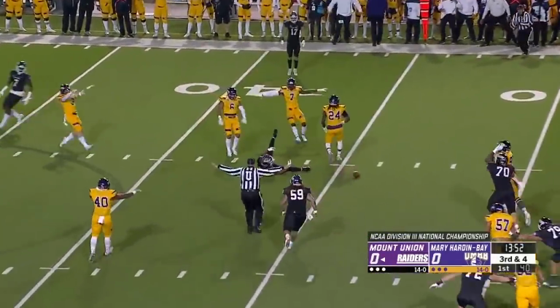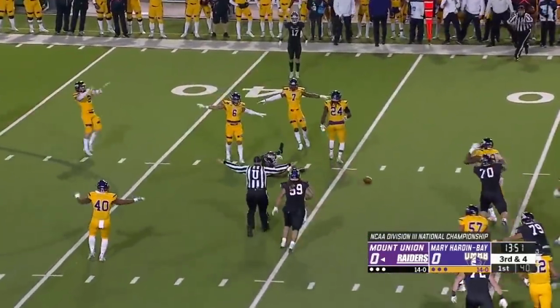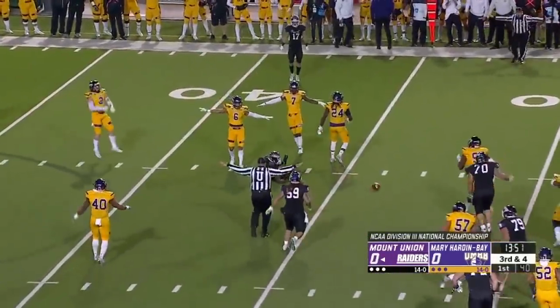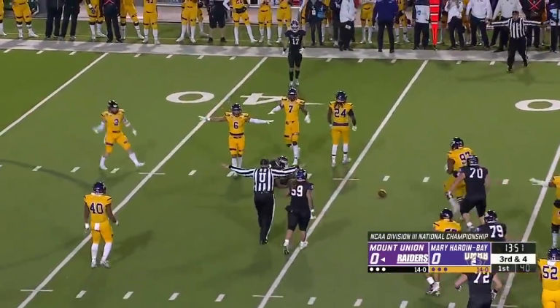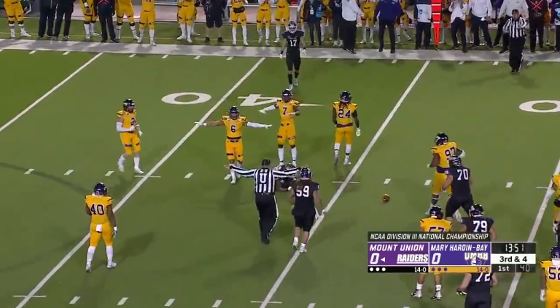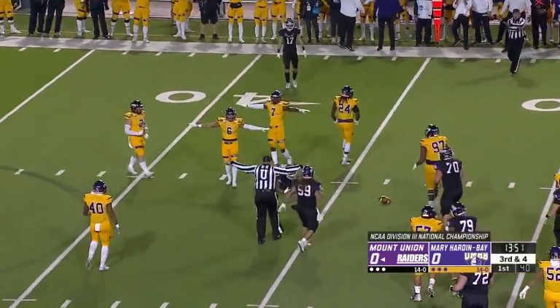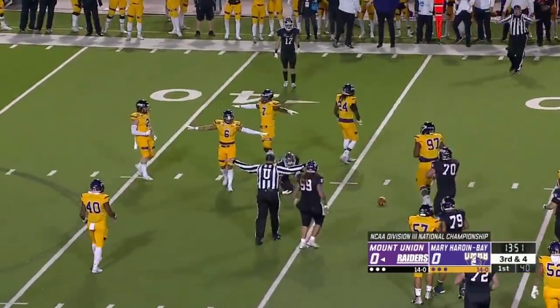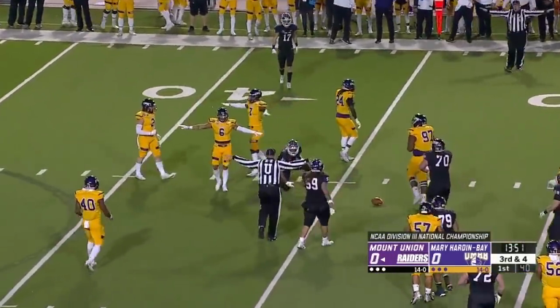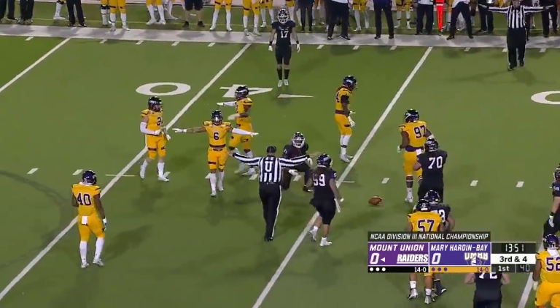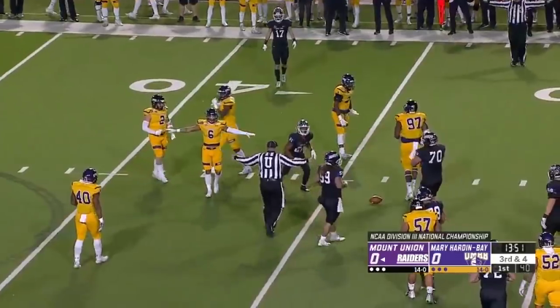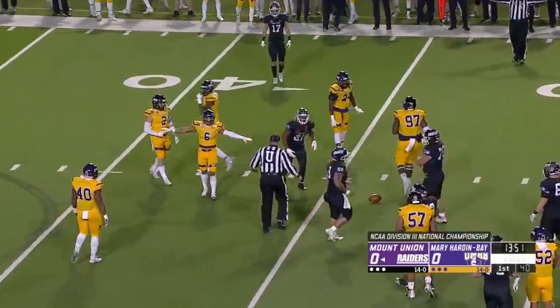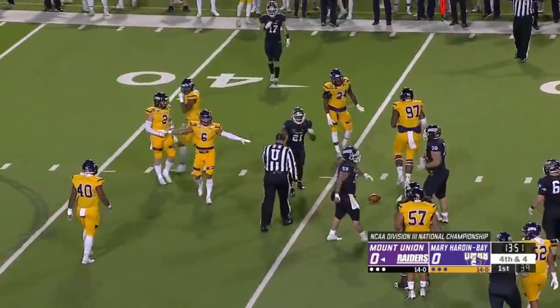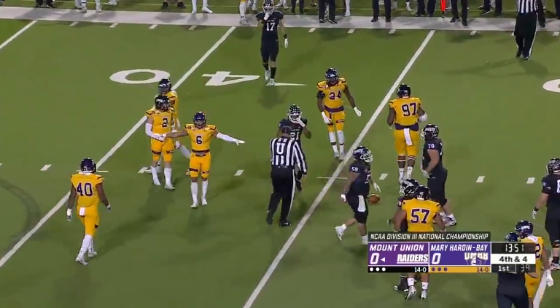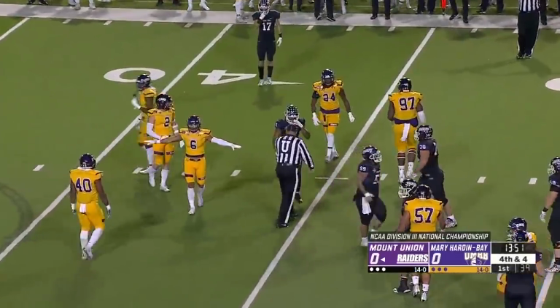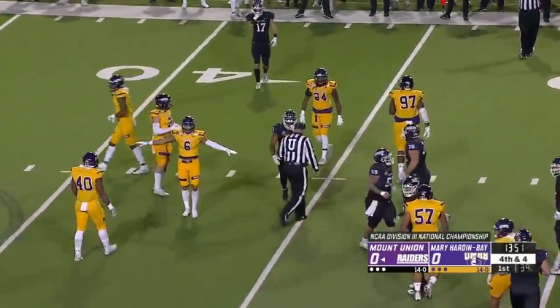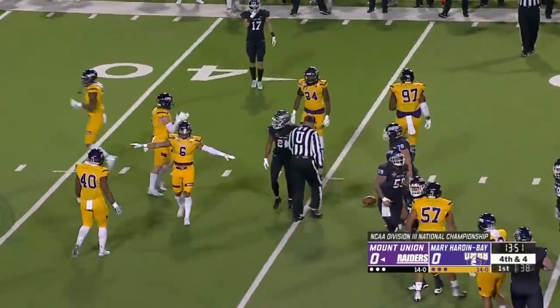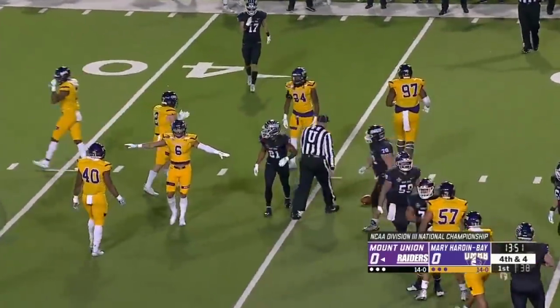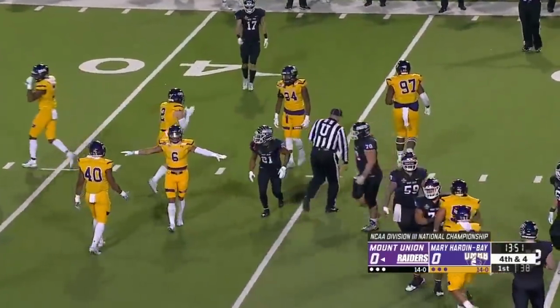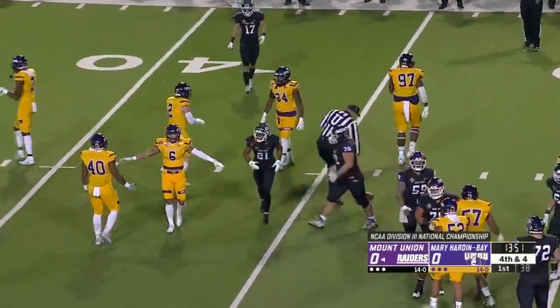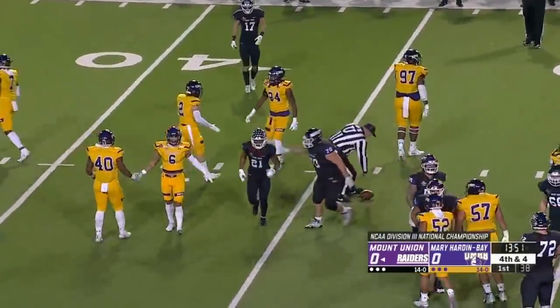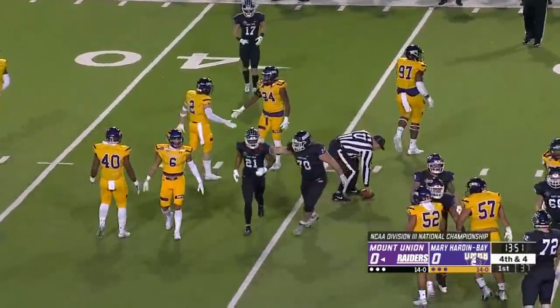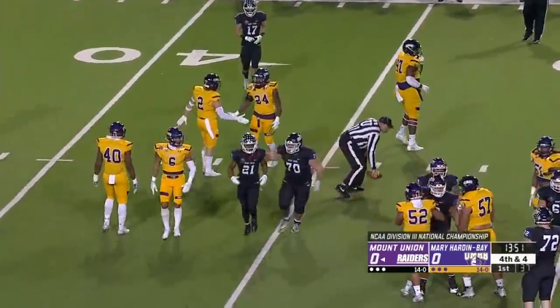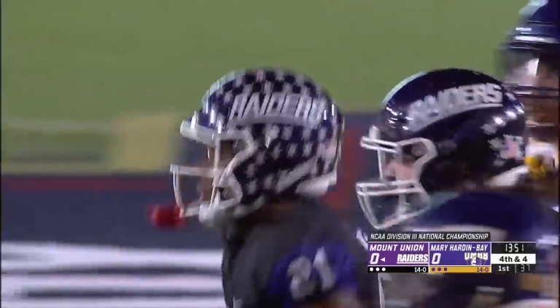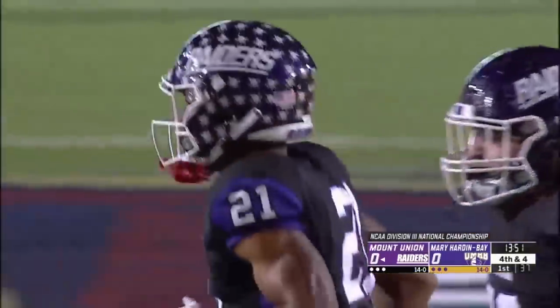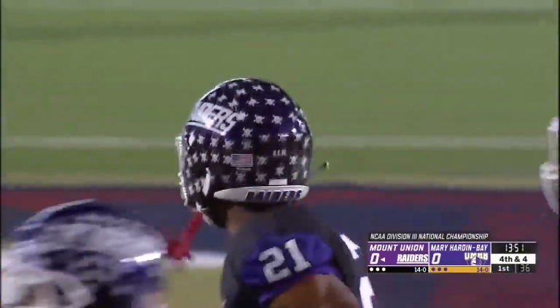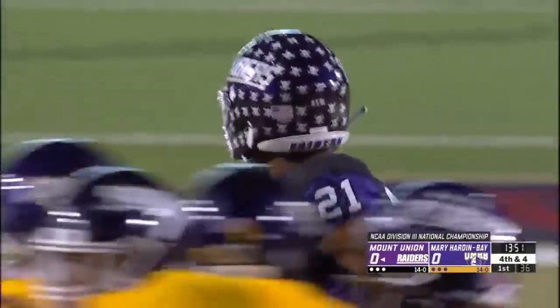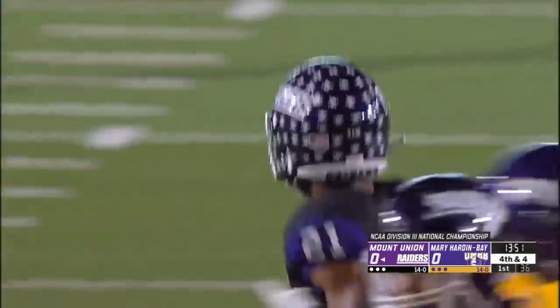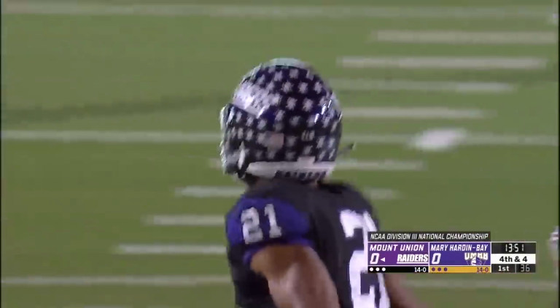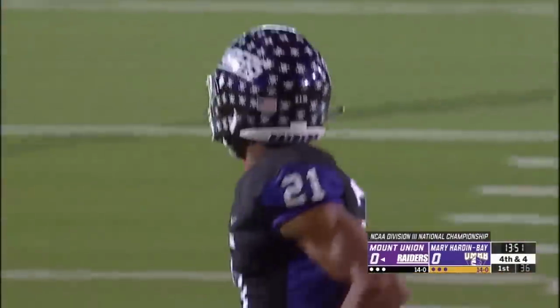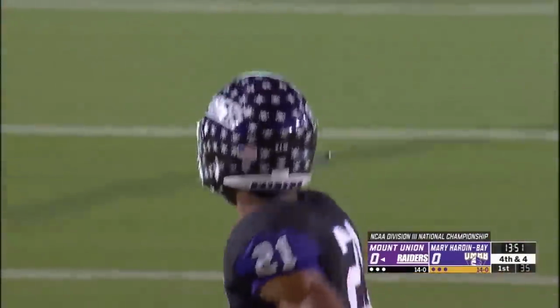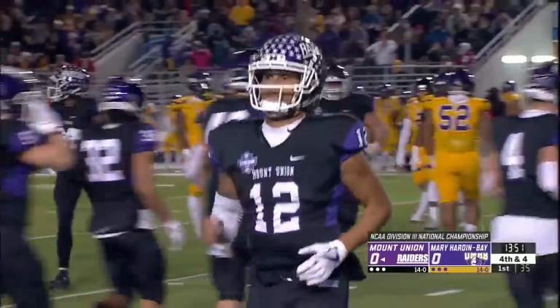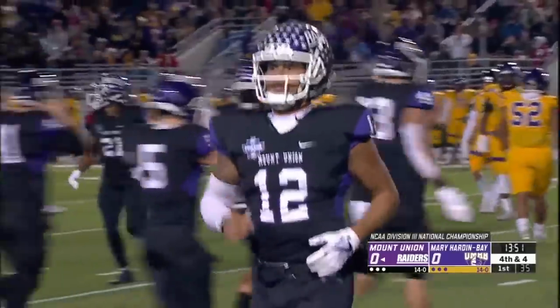Quick look — the pass goes incomplete for Jared Luth, a threat they're happy to have back on the field.